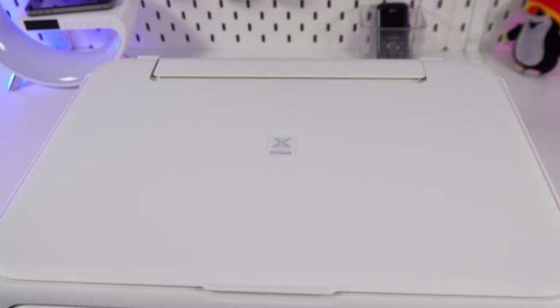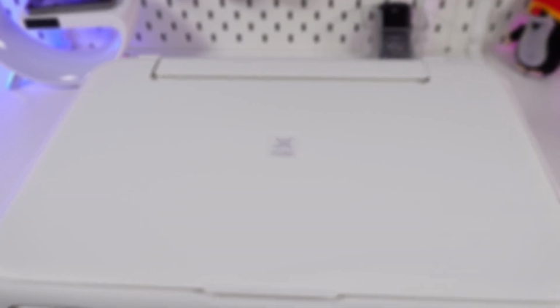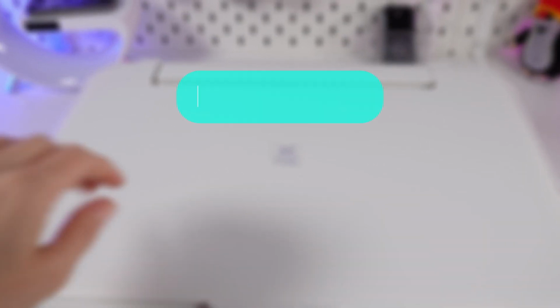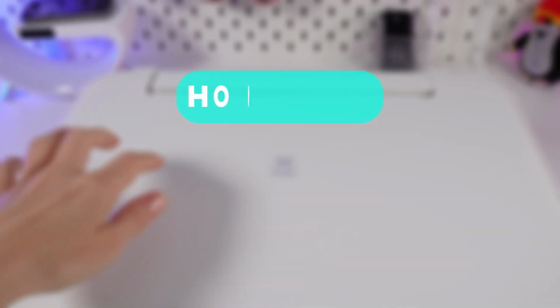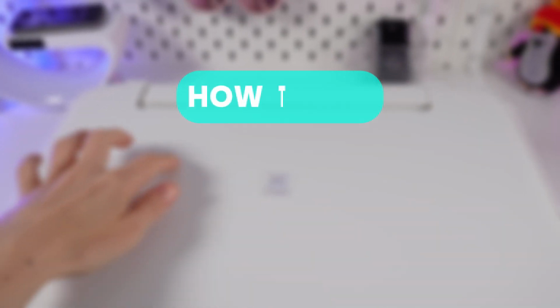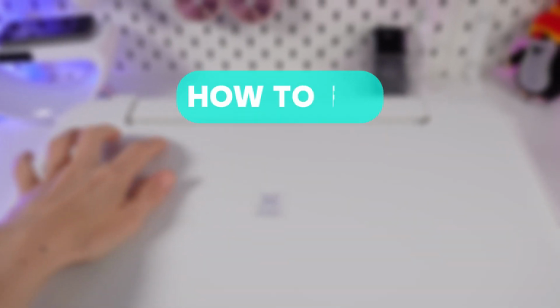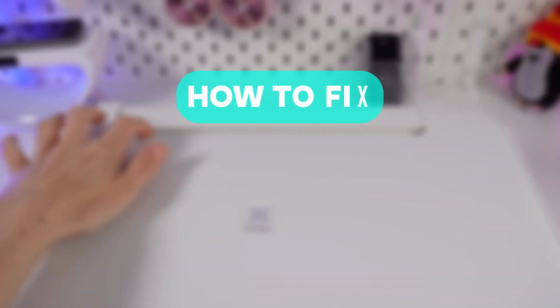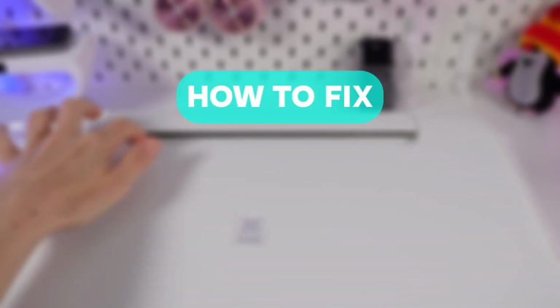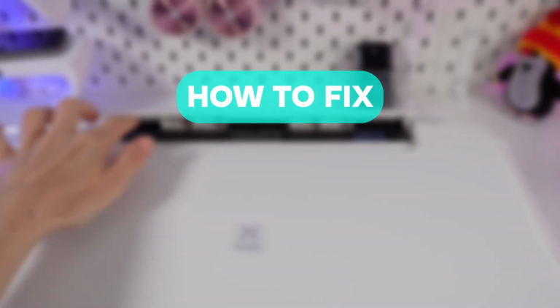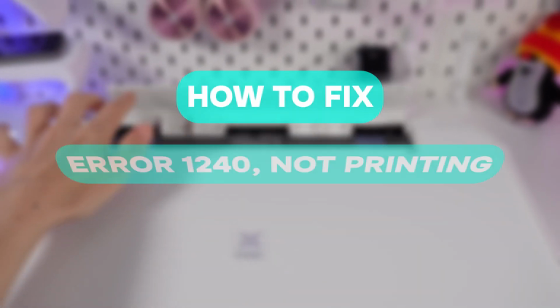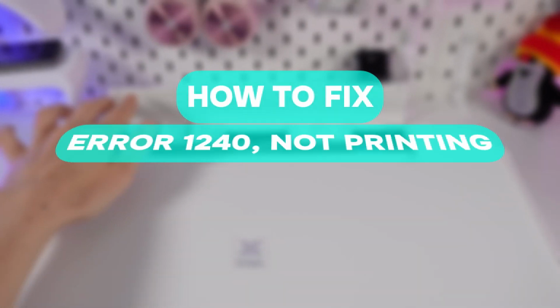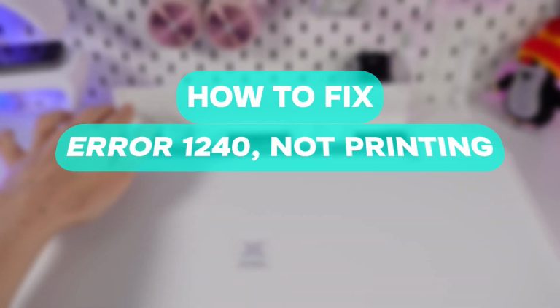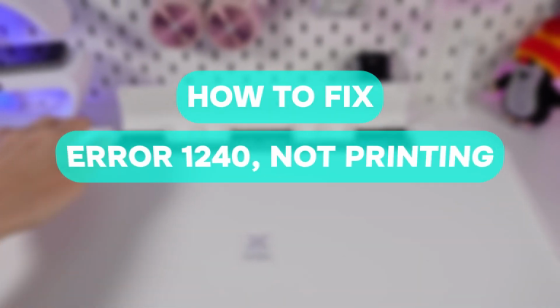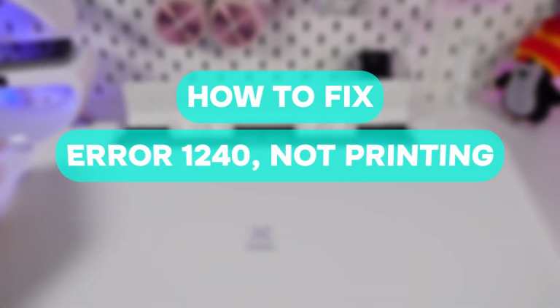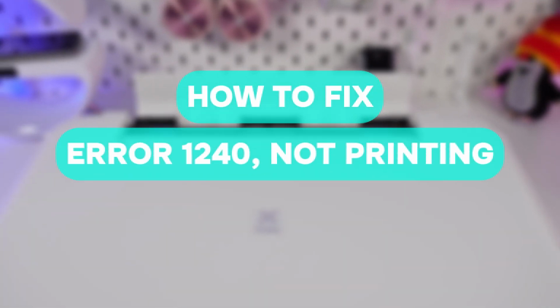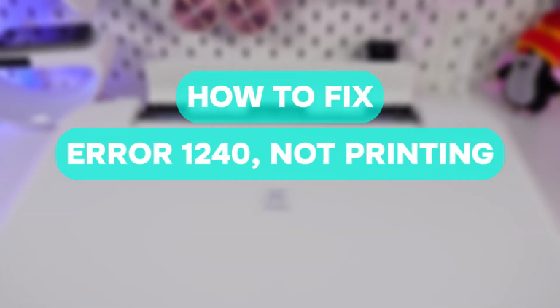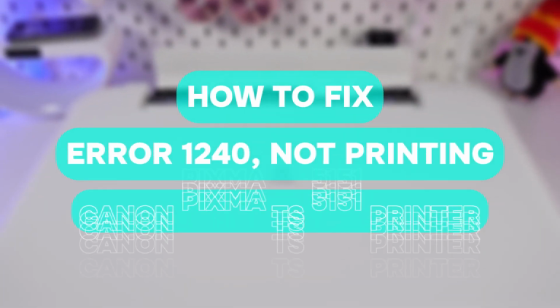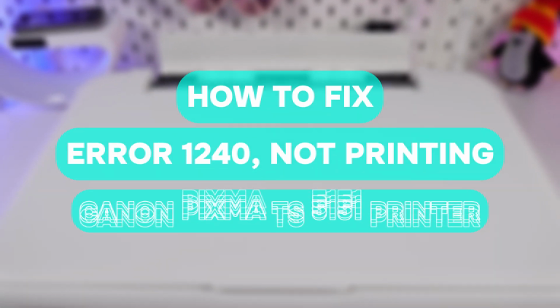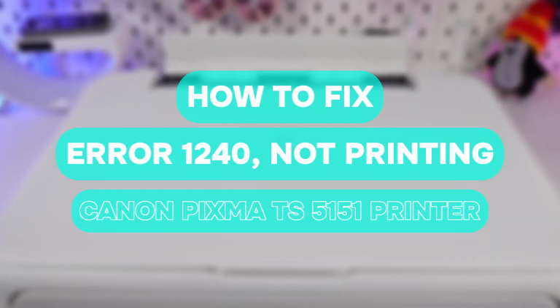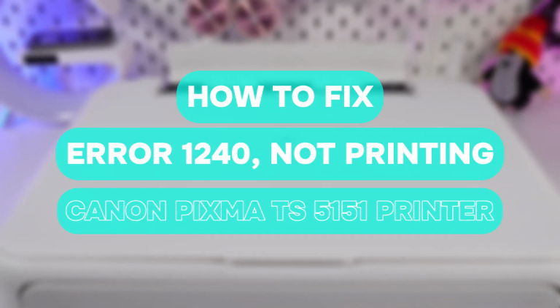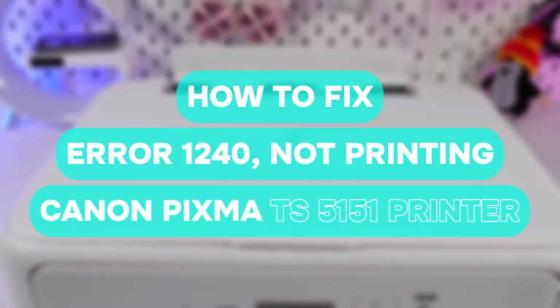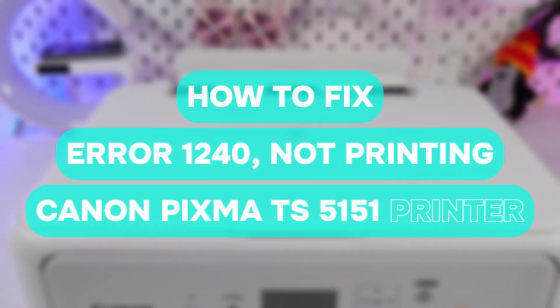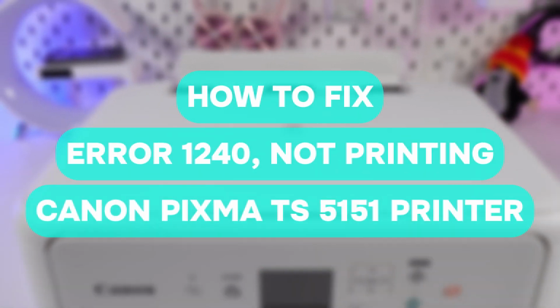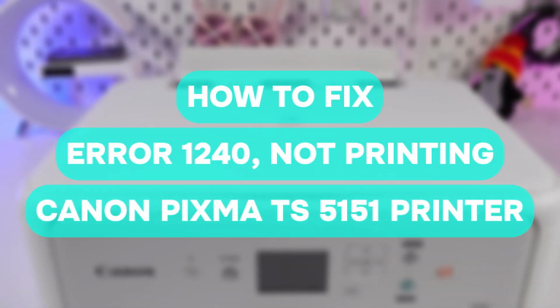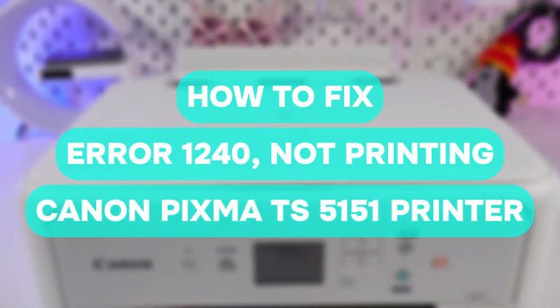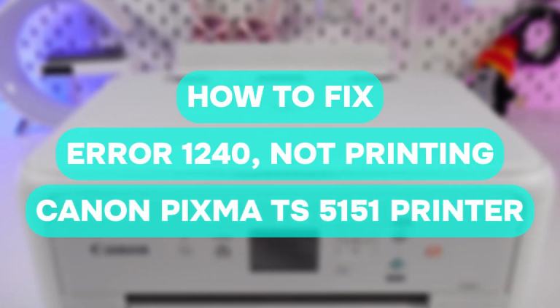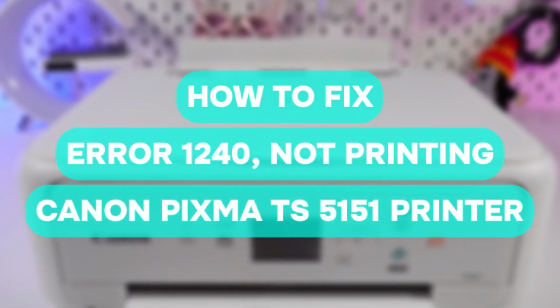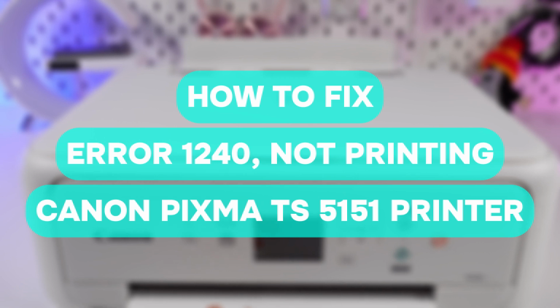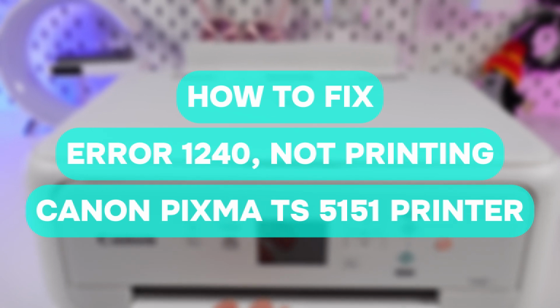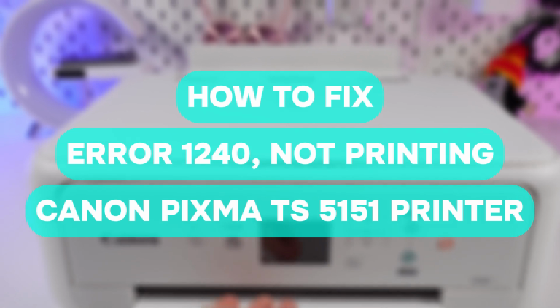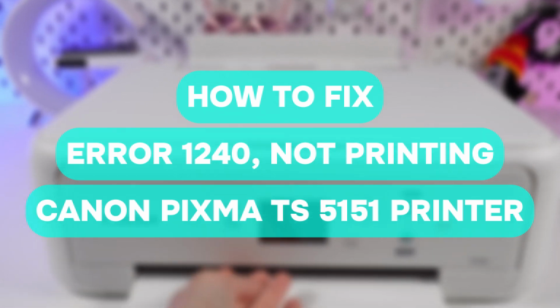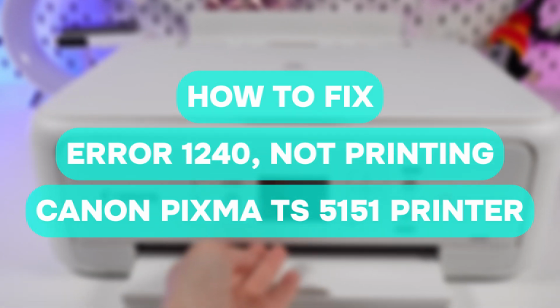What to do if your Canon PIXMA TS5151 printer displays error 1240 and does not print.